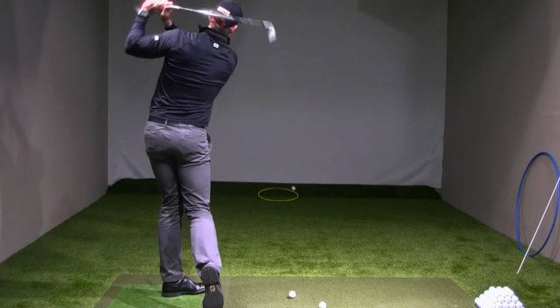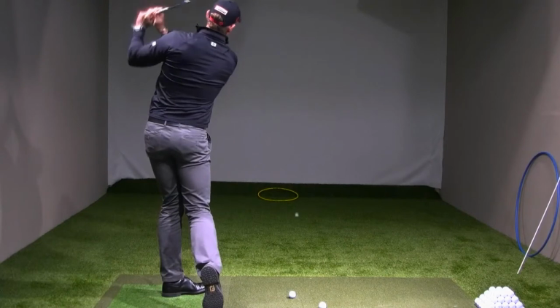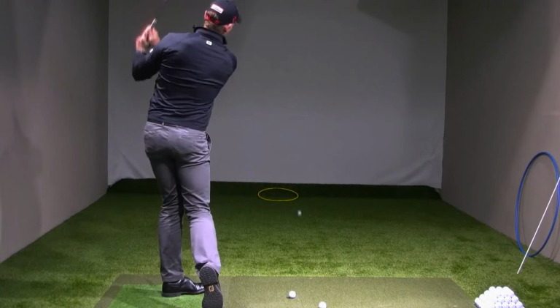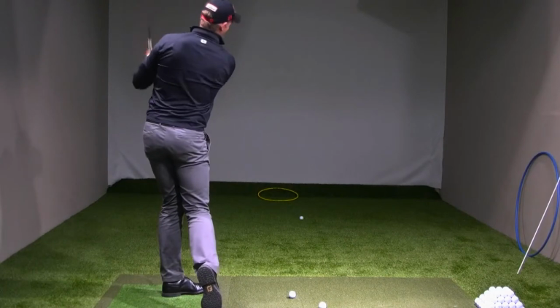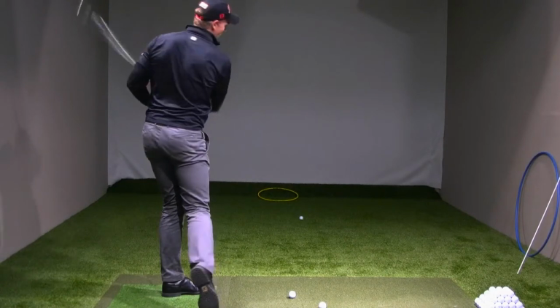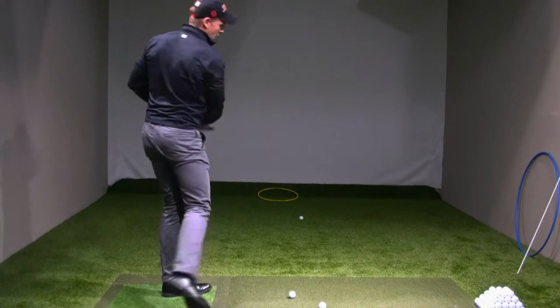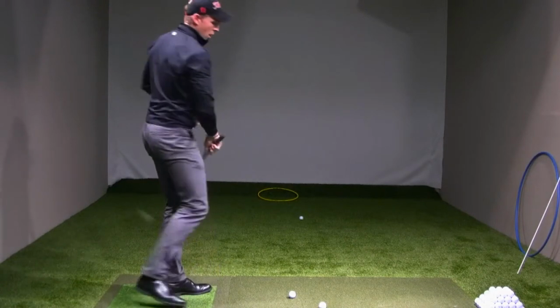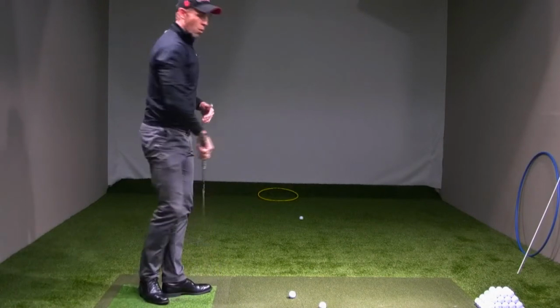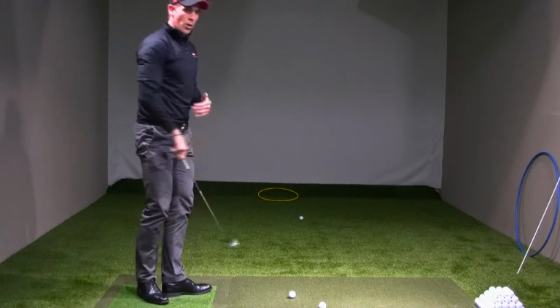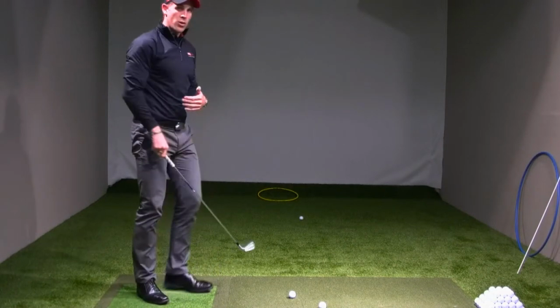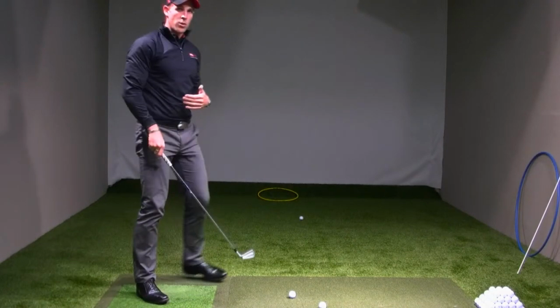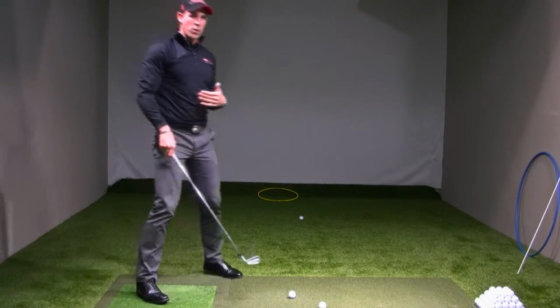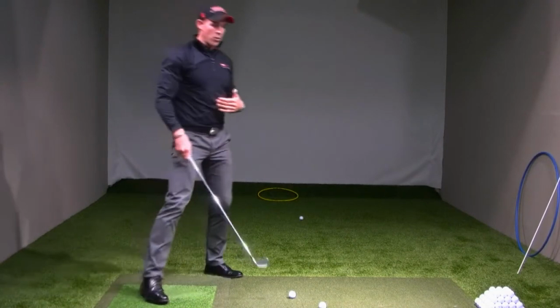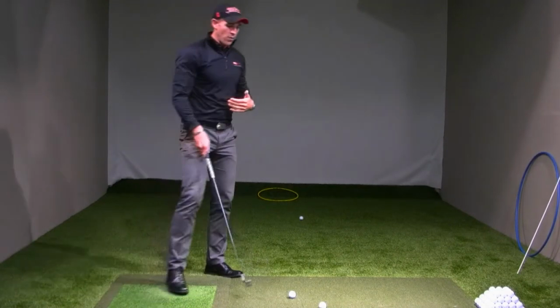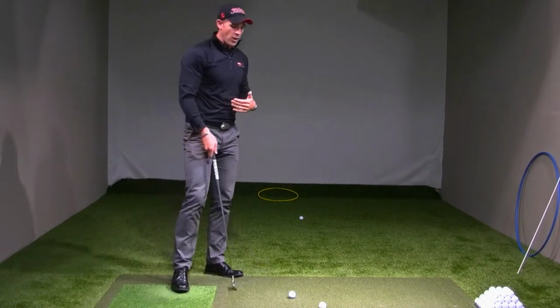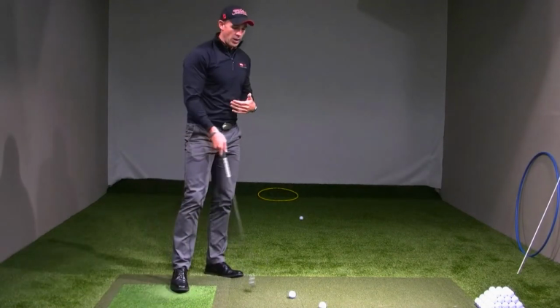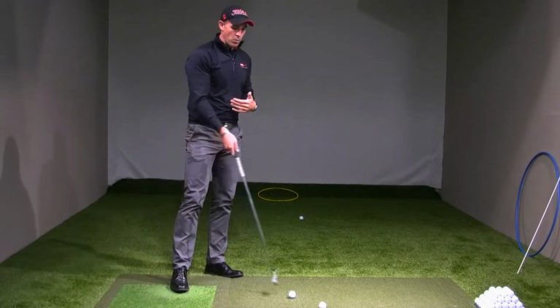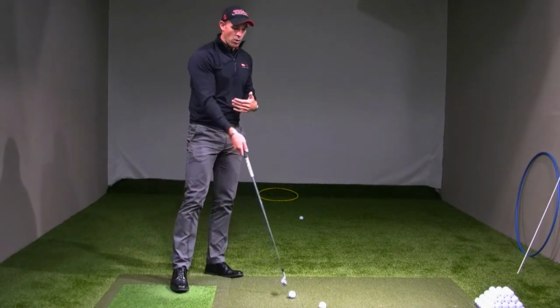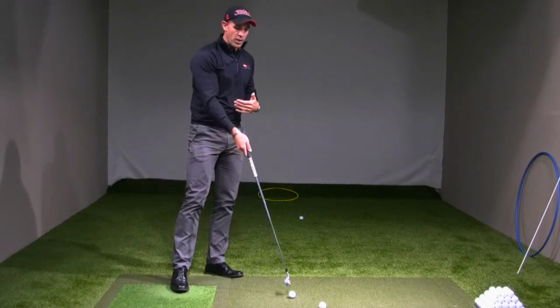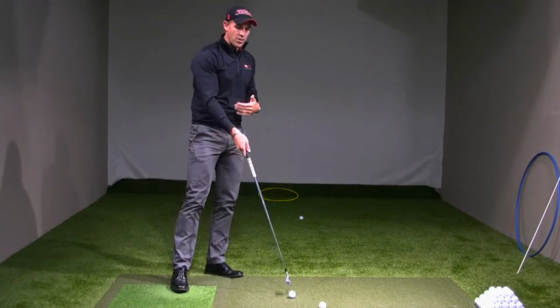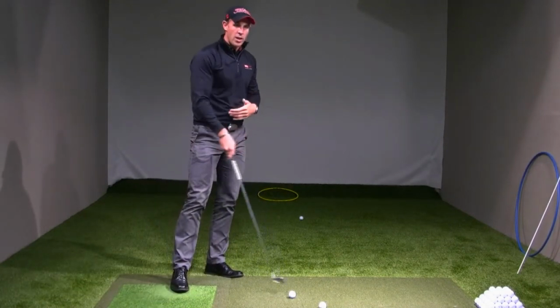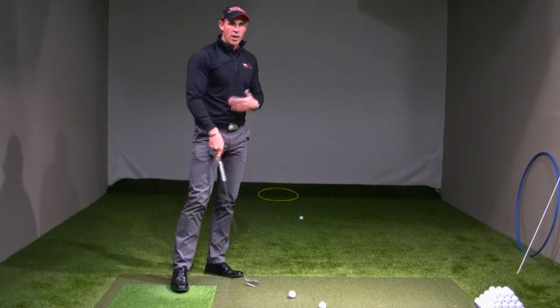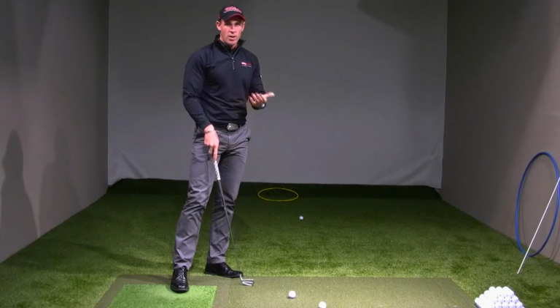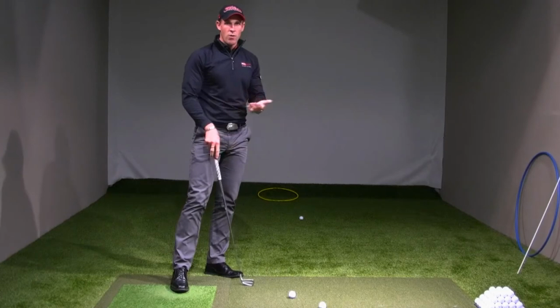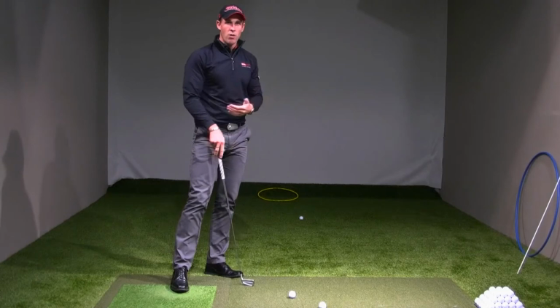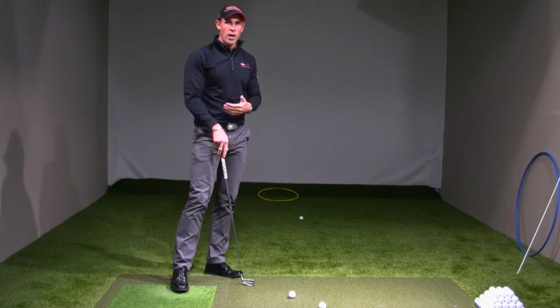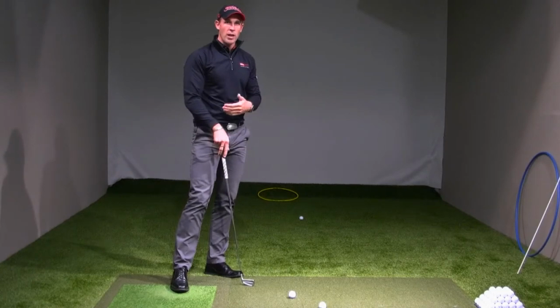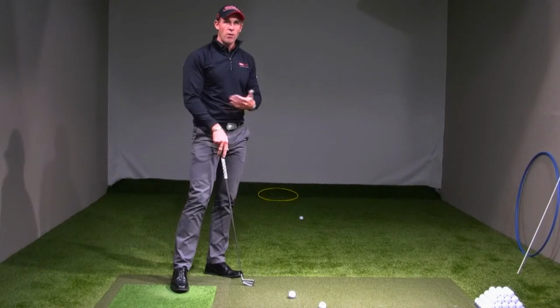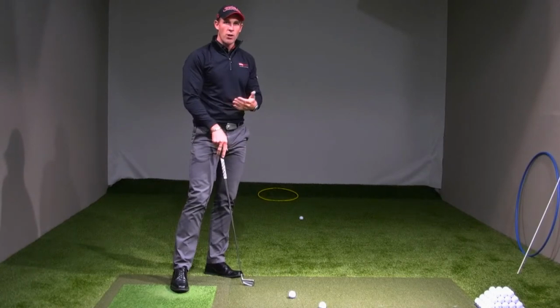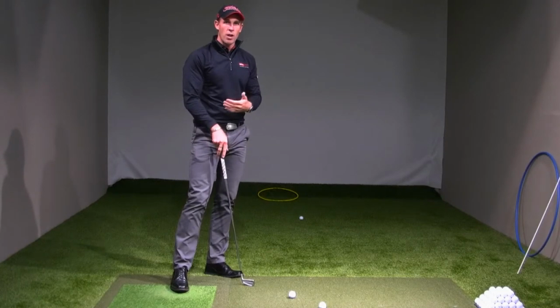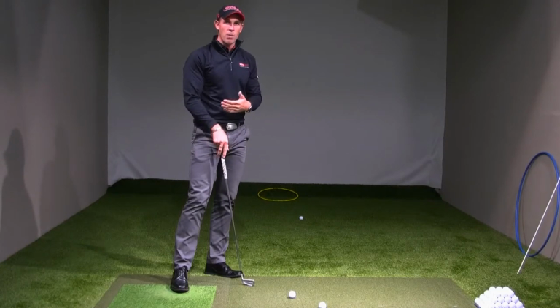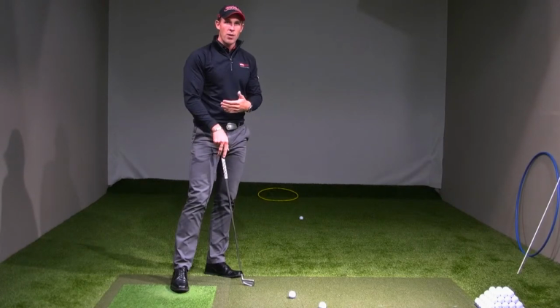If we do it correctly, we're going to avoid hitting the ball on the inside, therefore creating a very good club path.